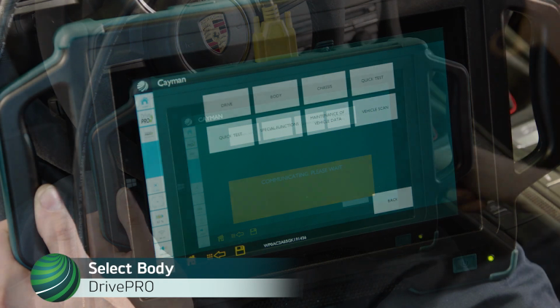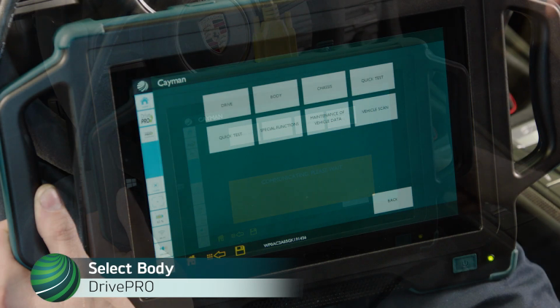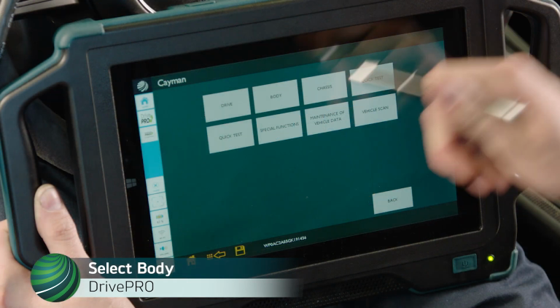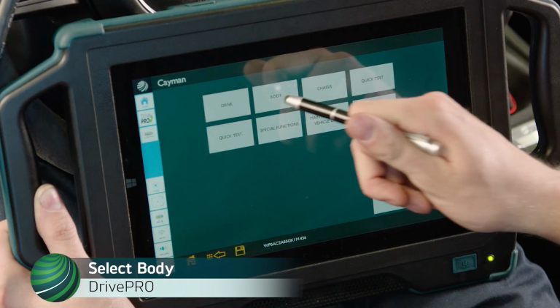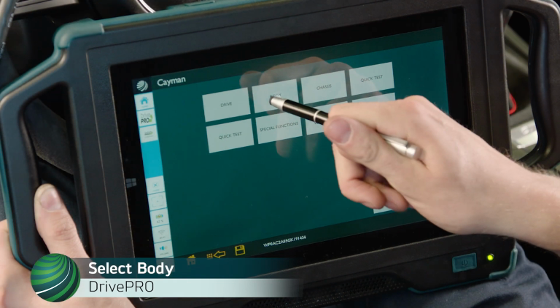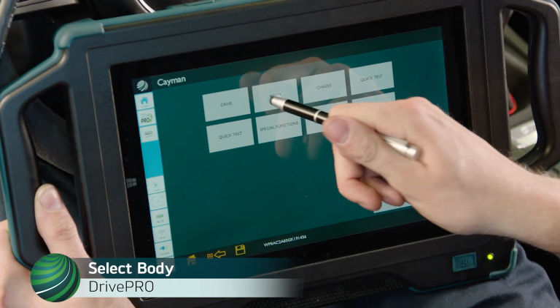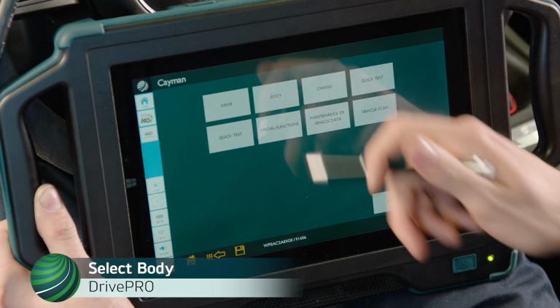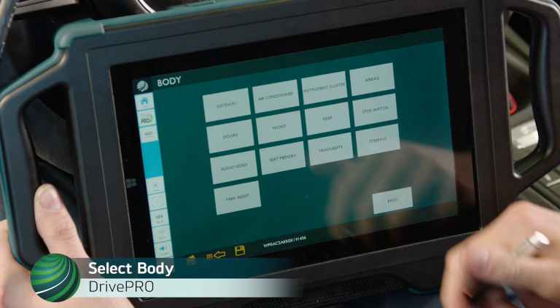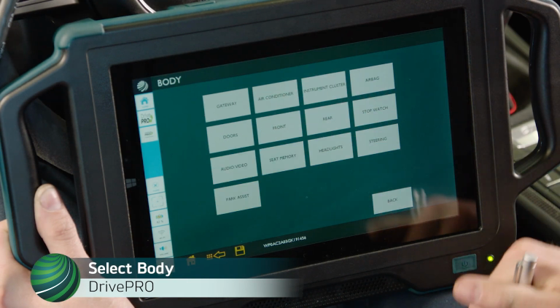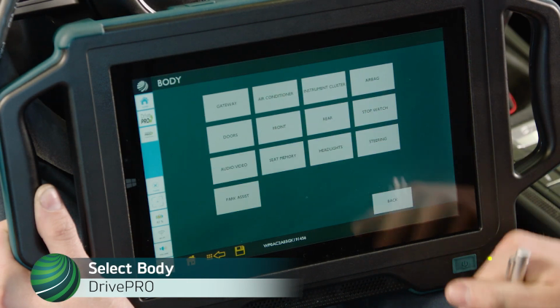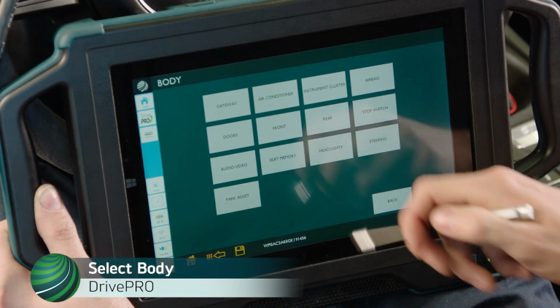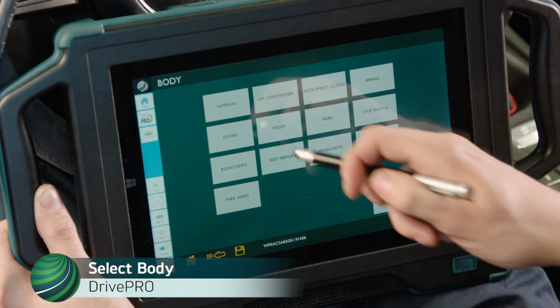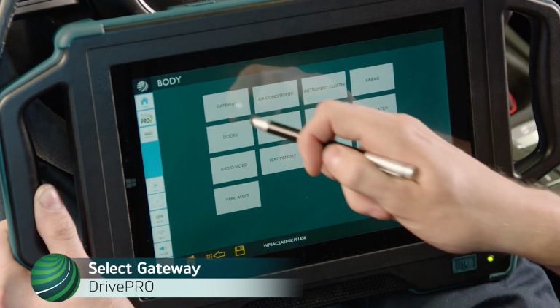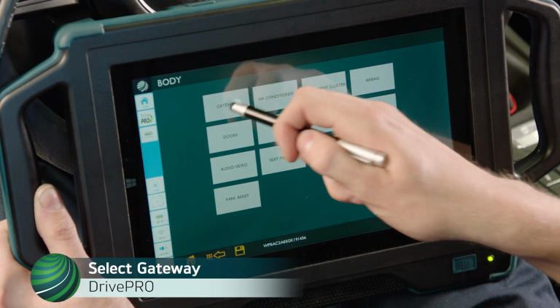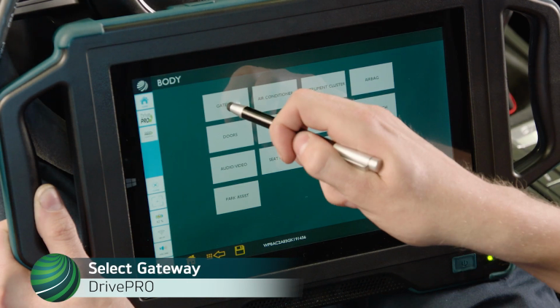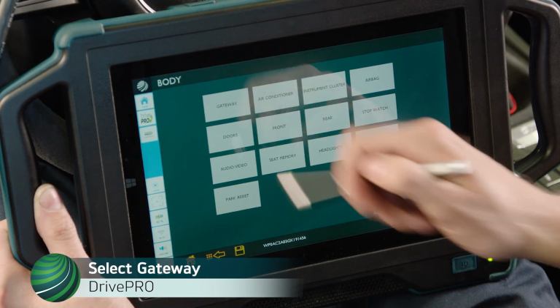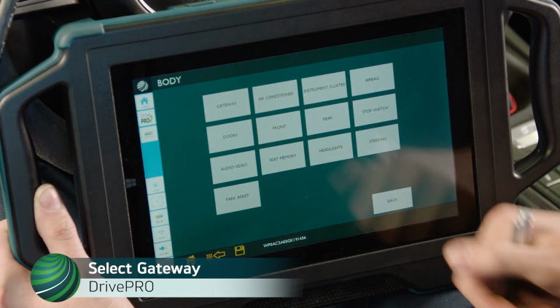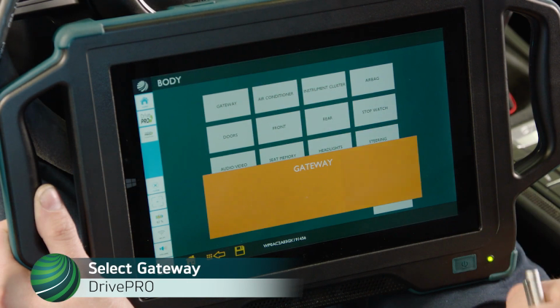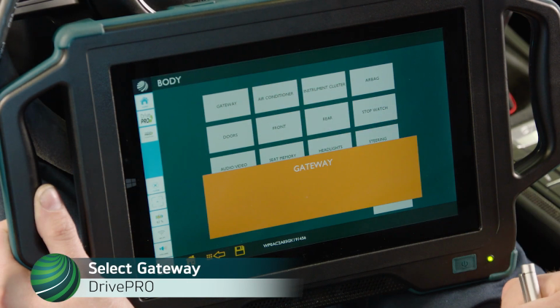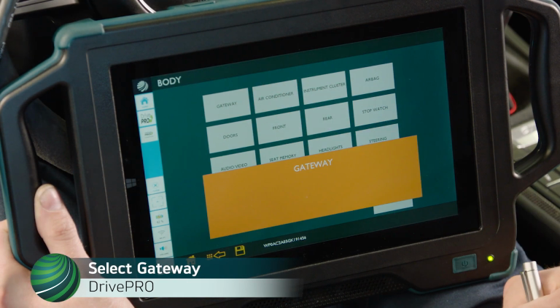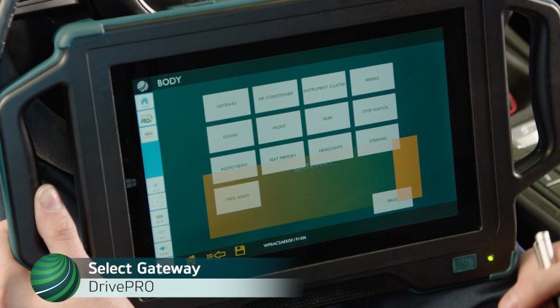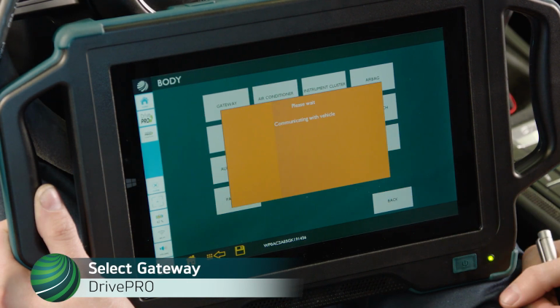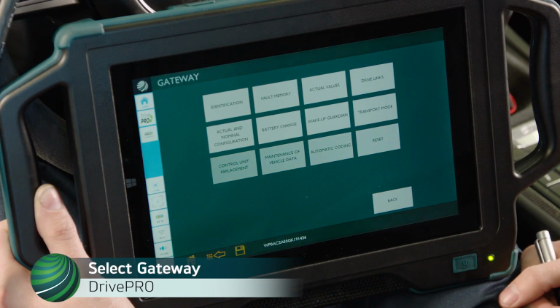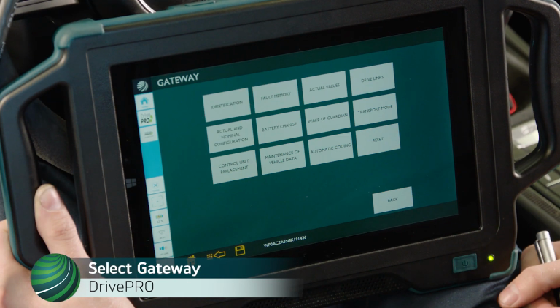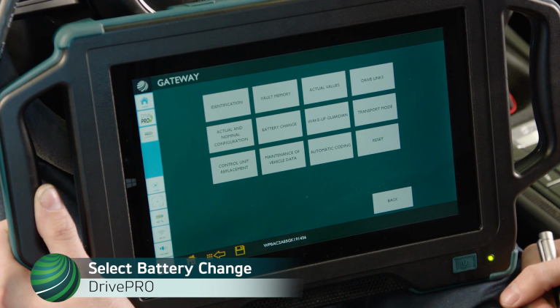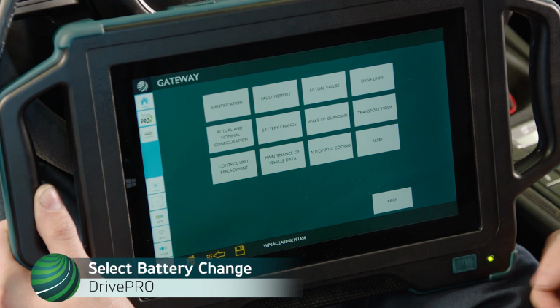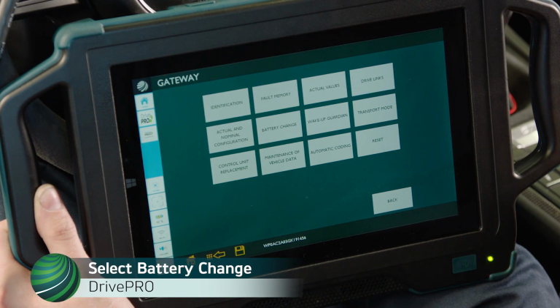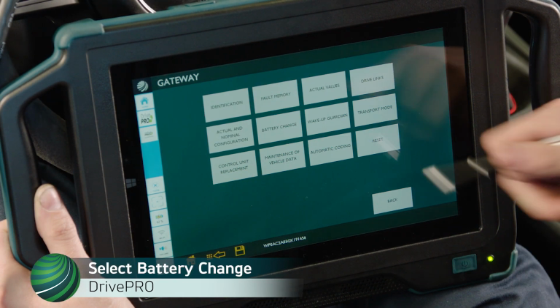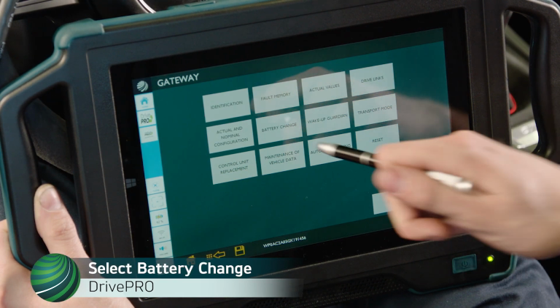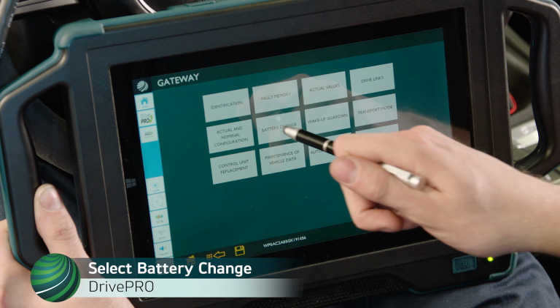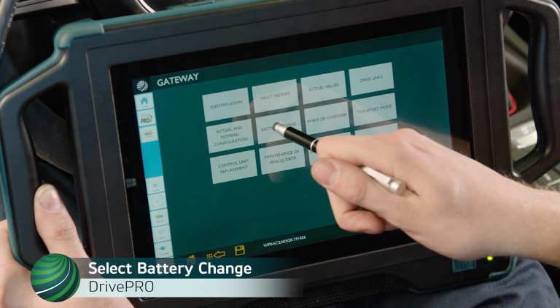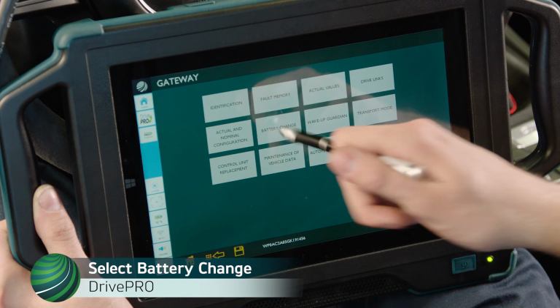Select Body. Select Gateway. Select Battery Change.